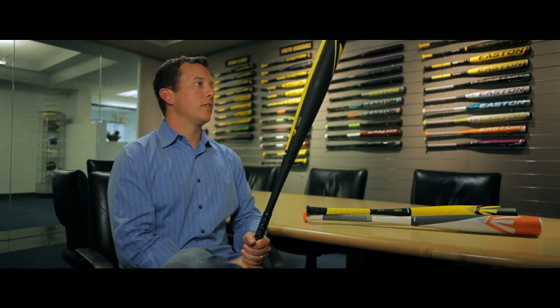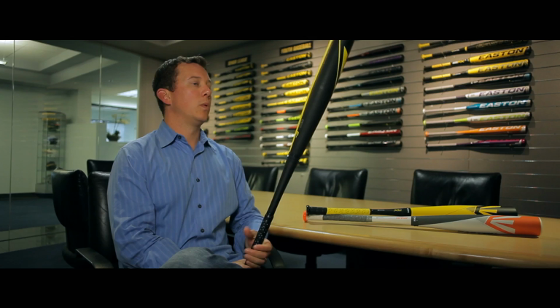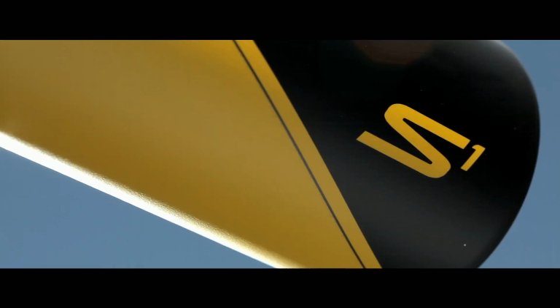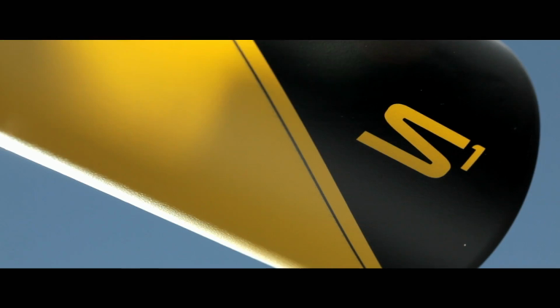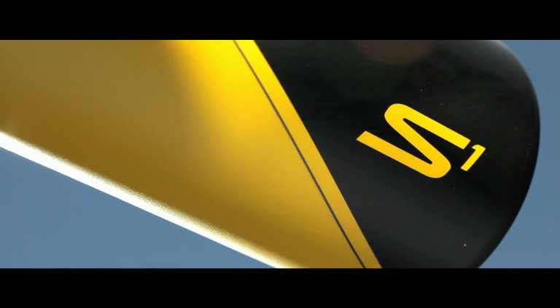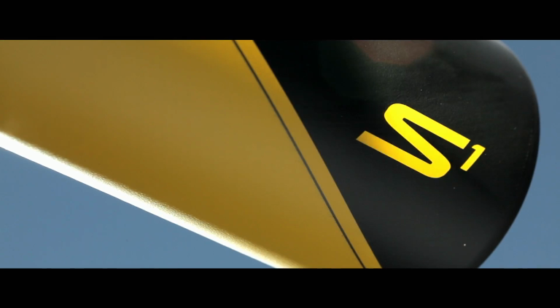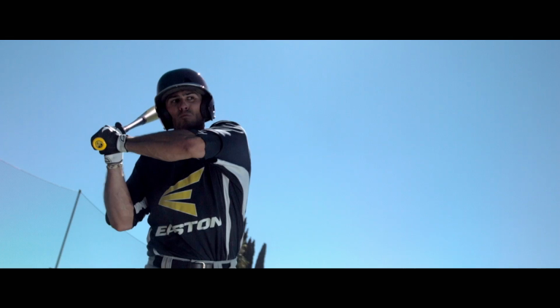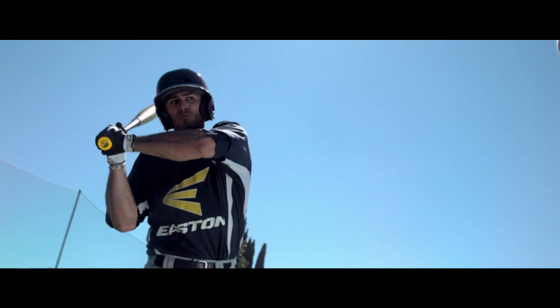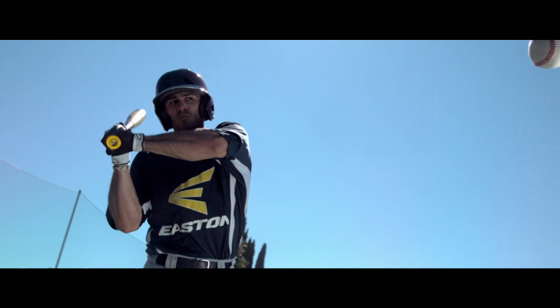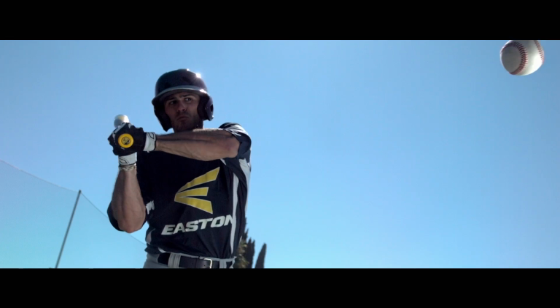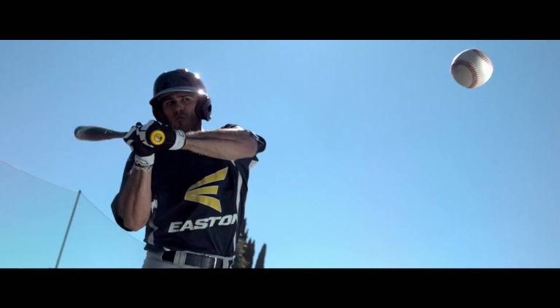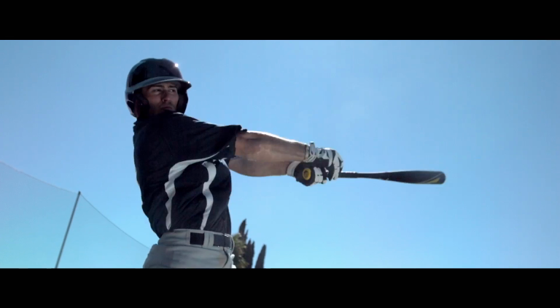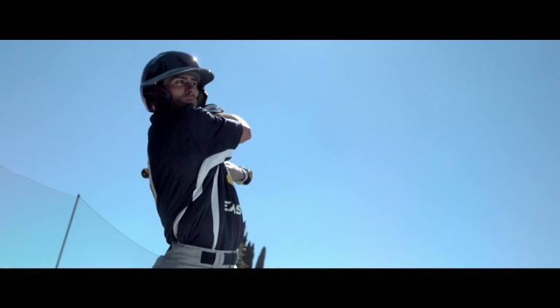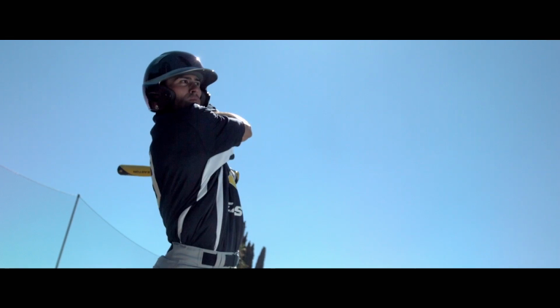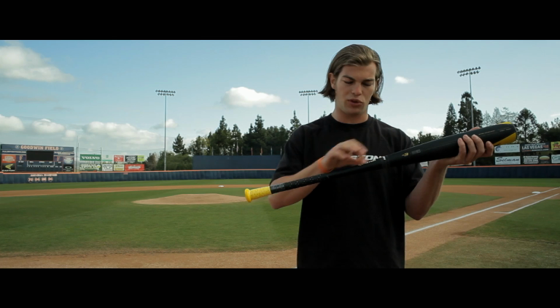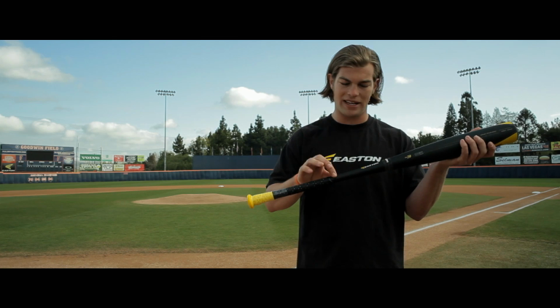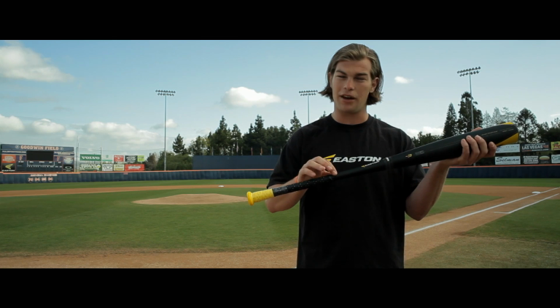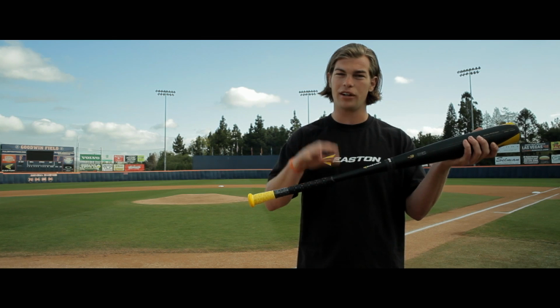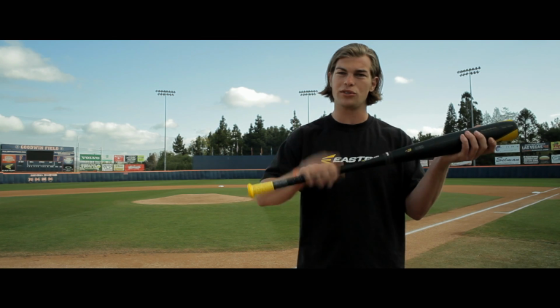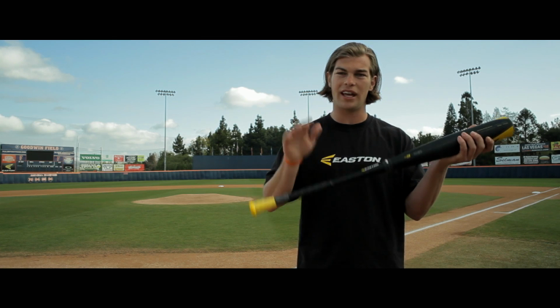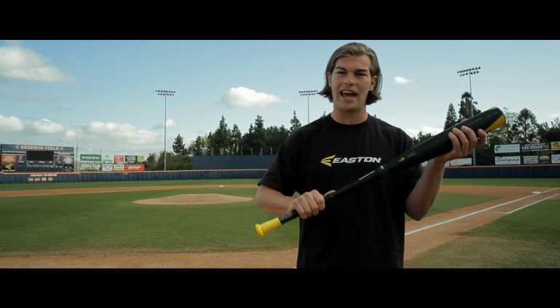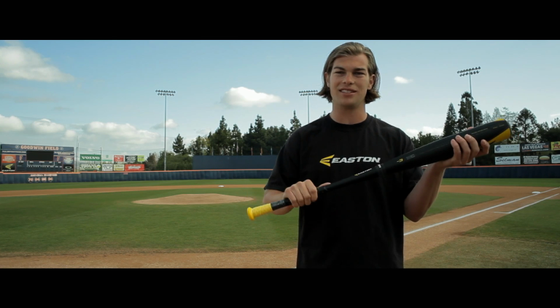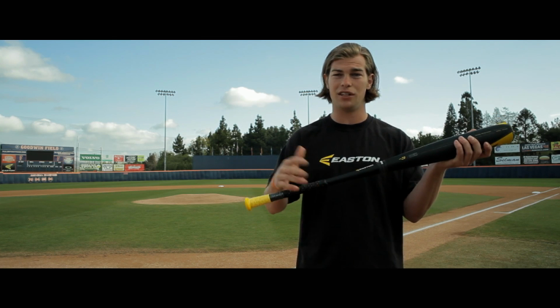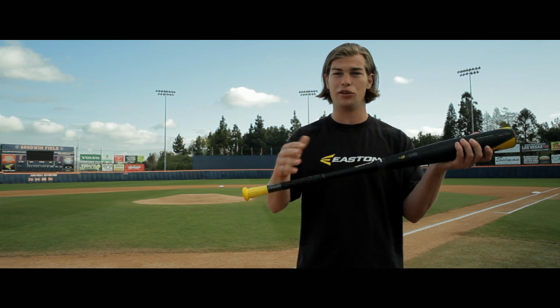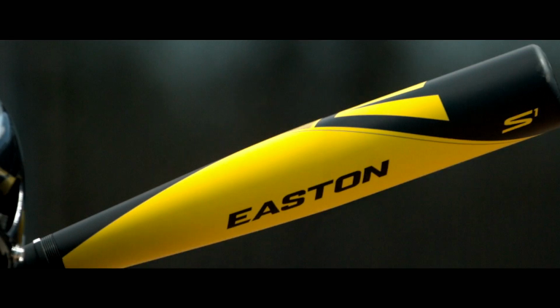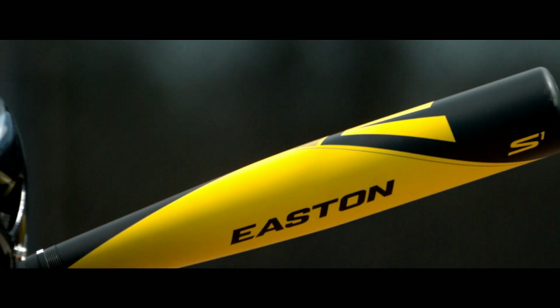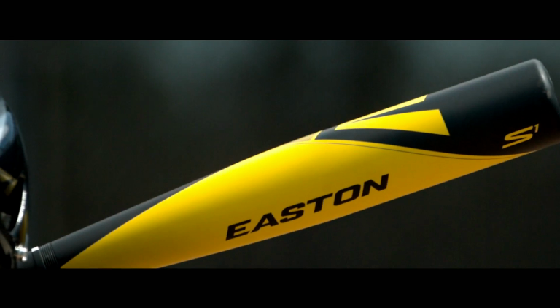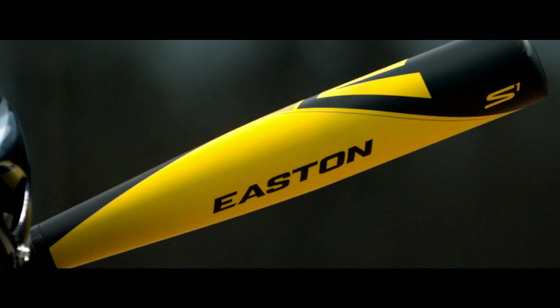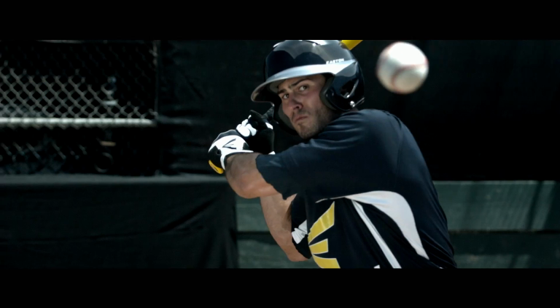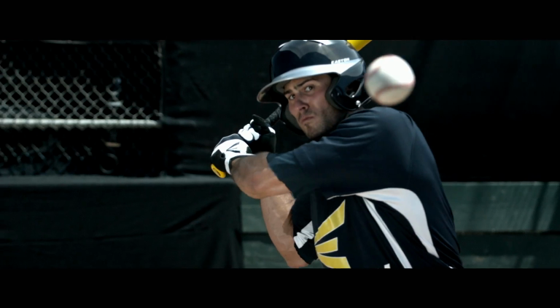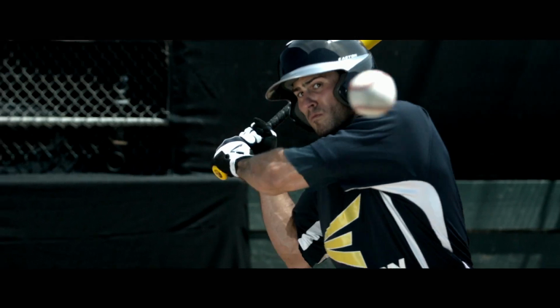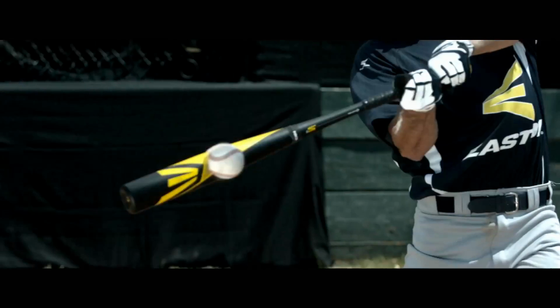The S1 — the fastest bat speed out there. We put the weight down here closer to the hands, giving the illusion that the barrel's lighter than it really is.